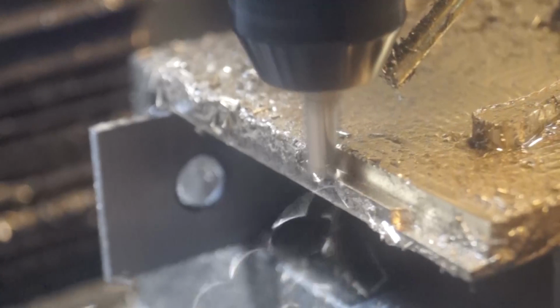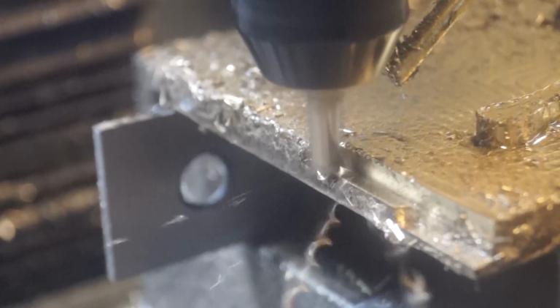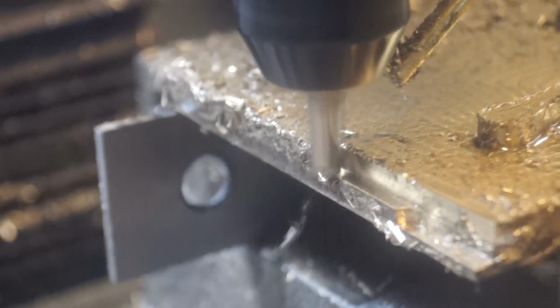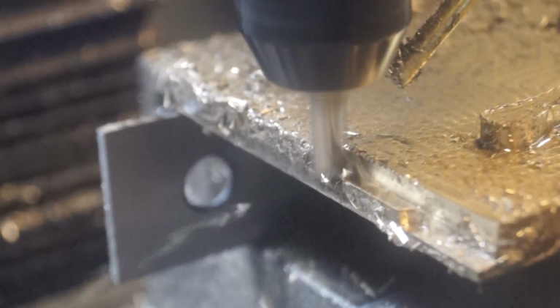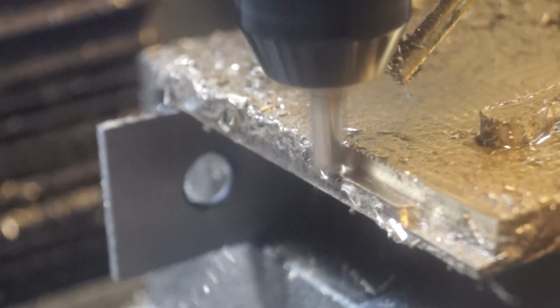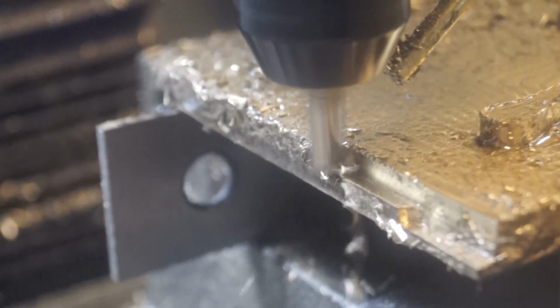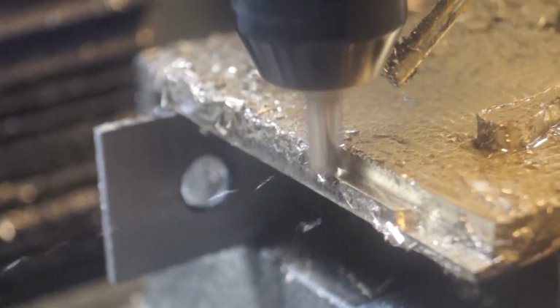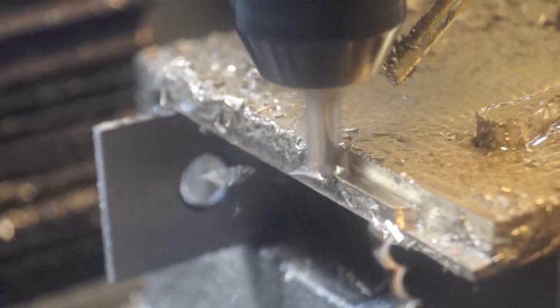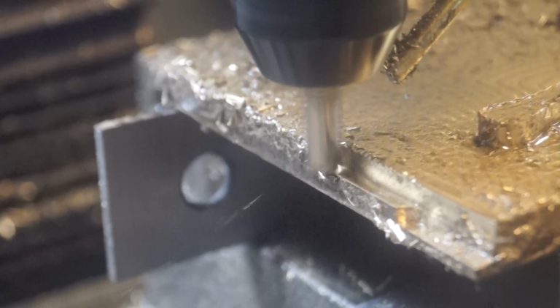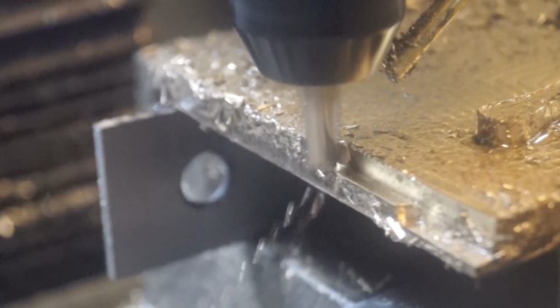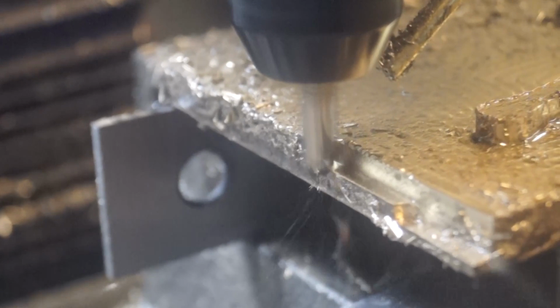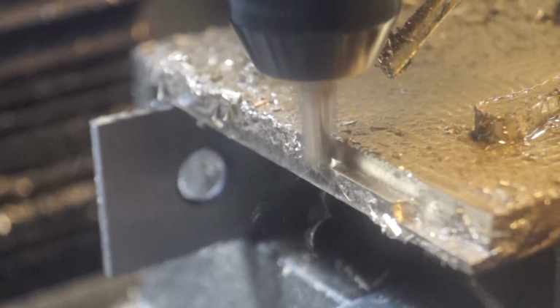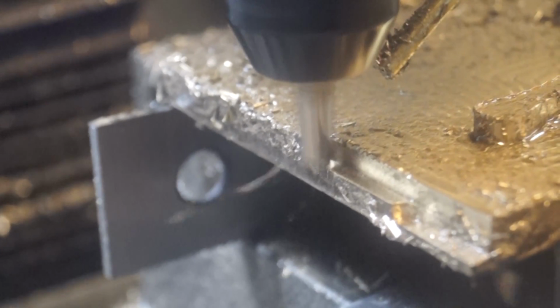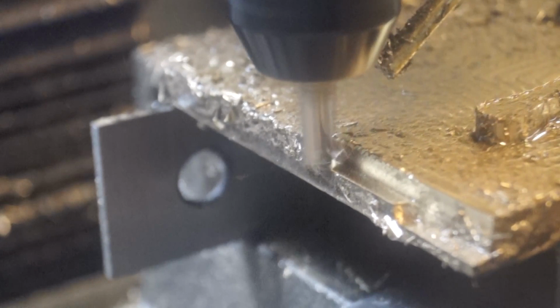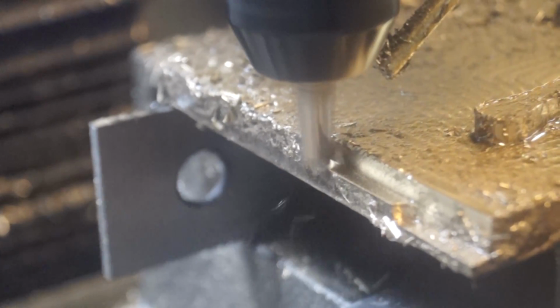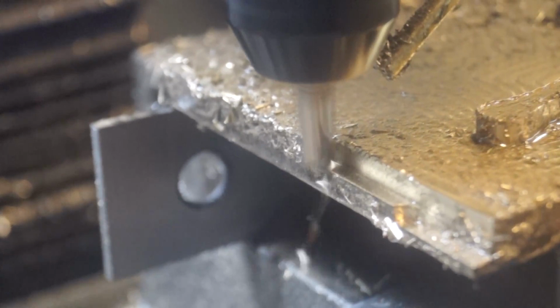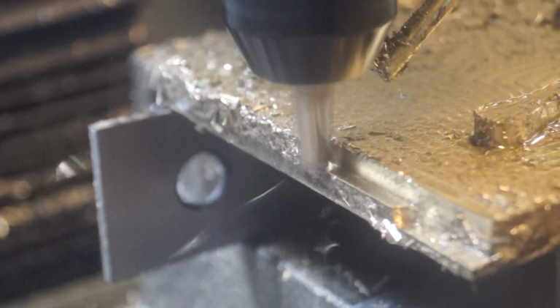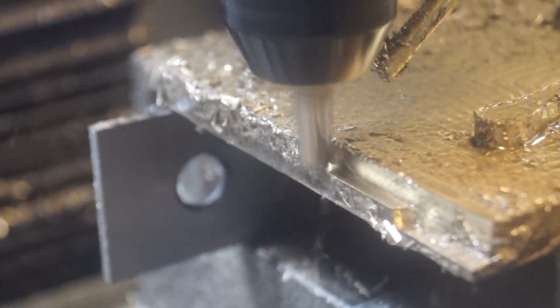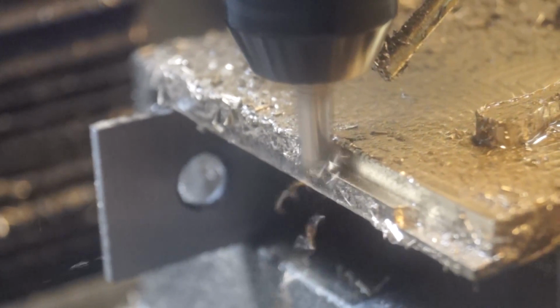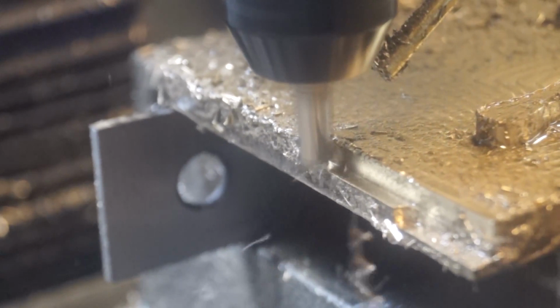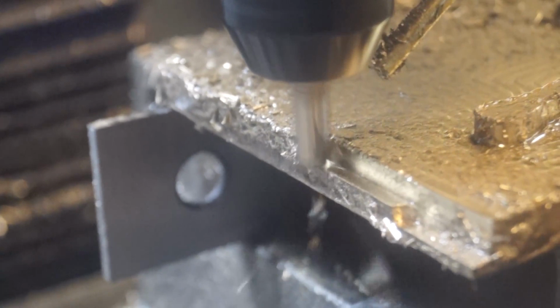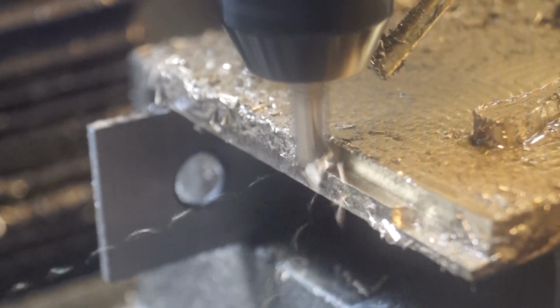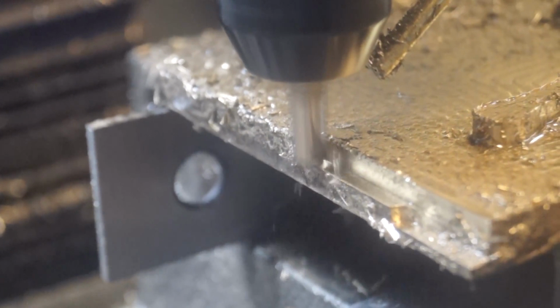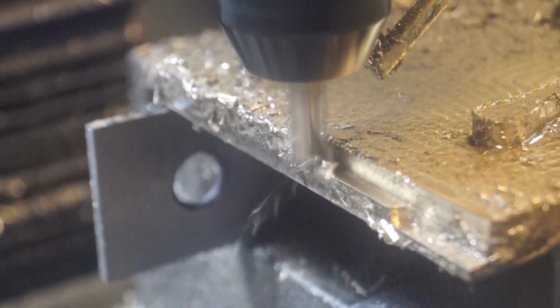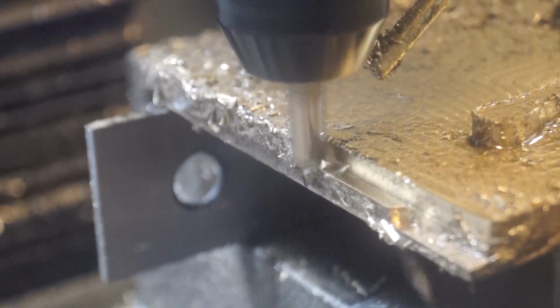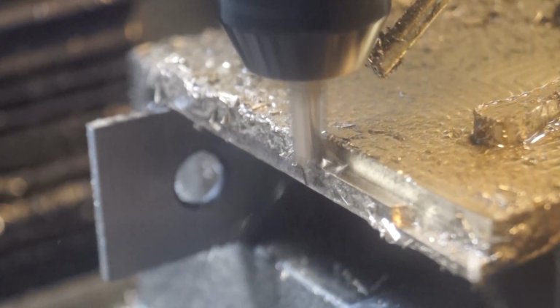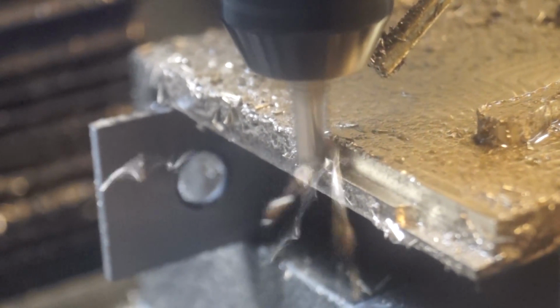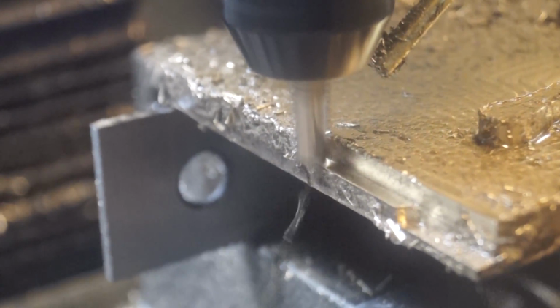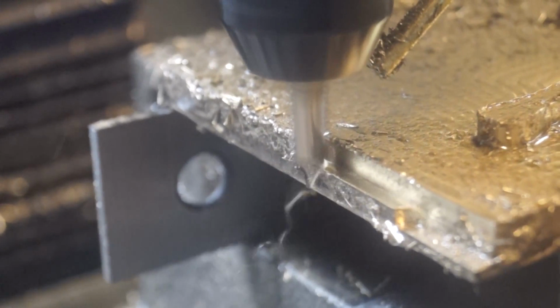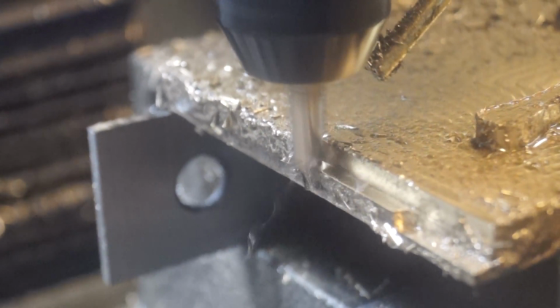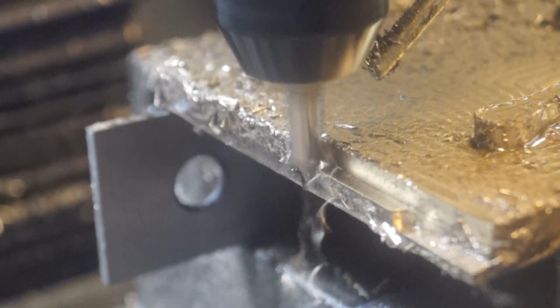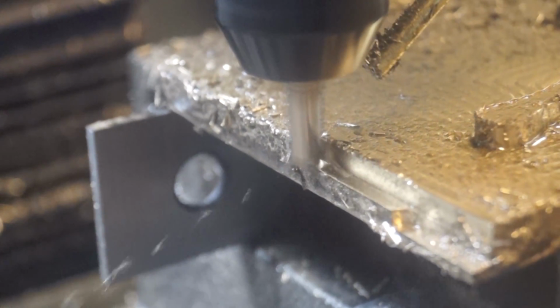I just love the way it looks when it's really throwing chips off — especially brass.